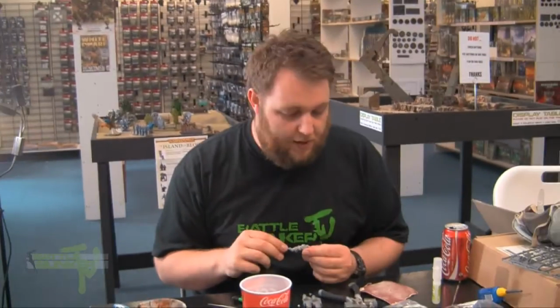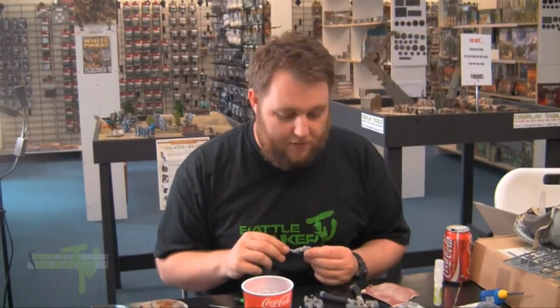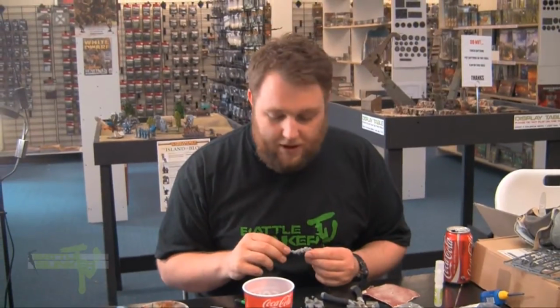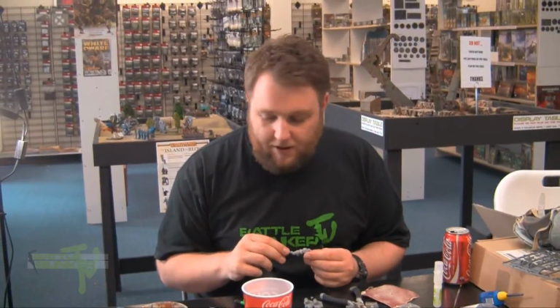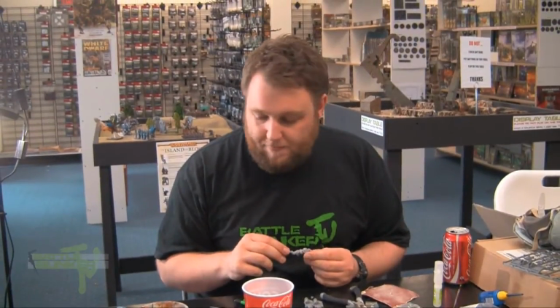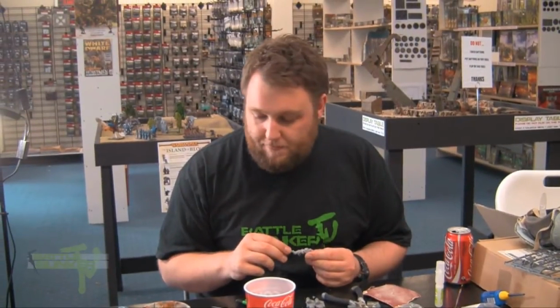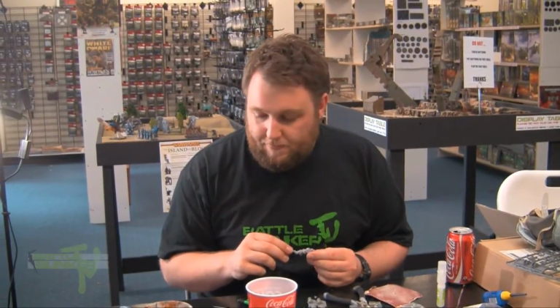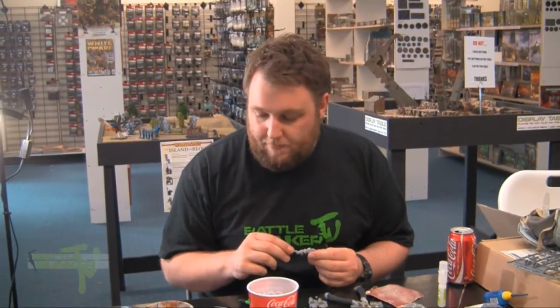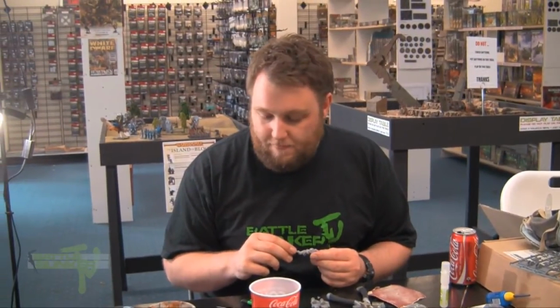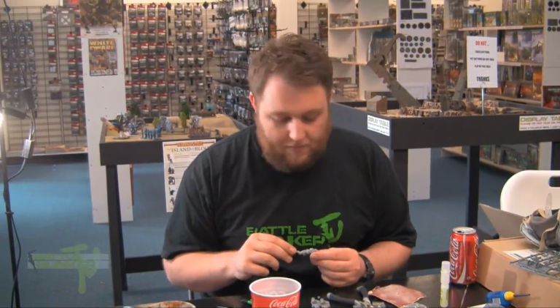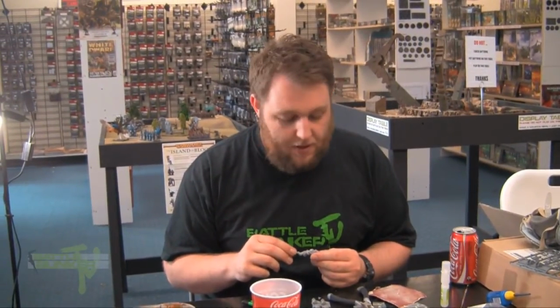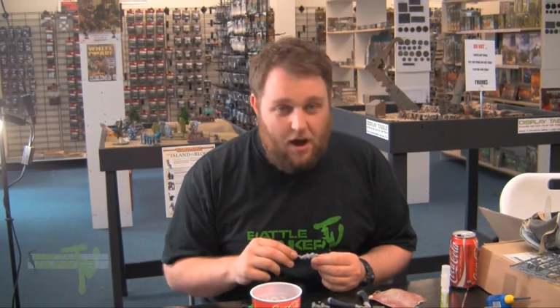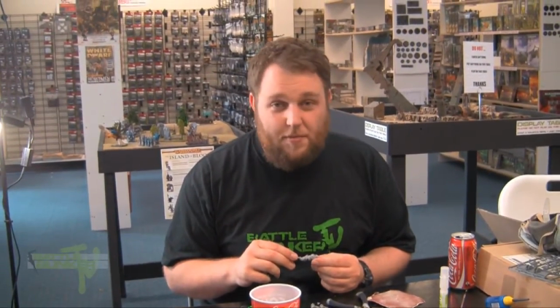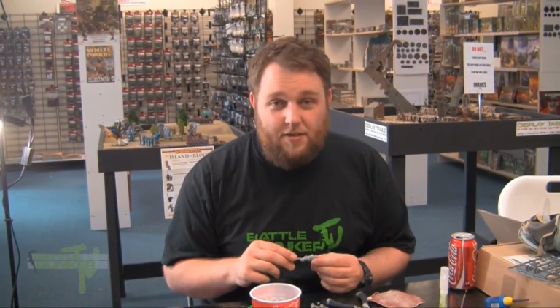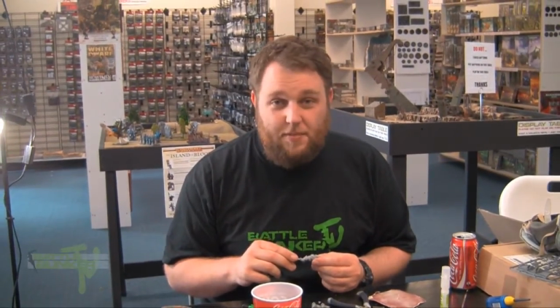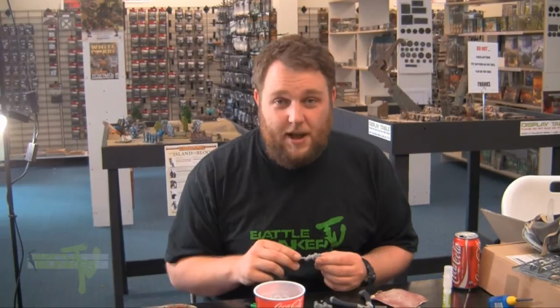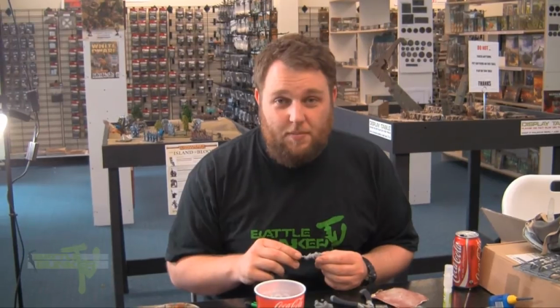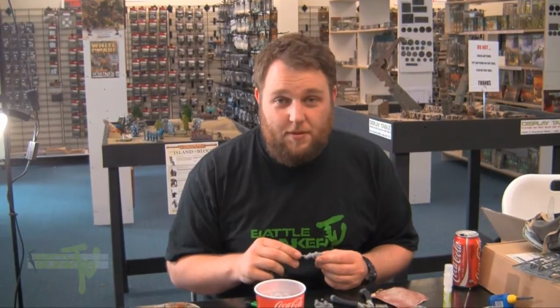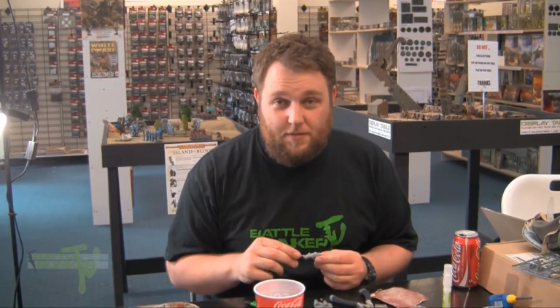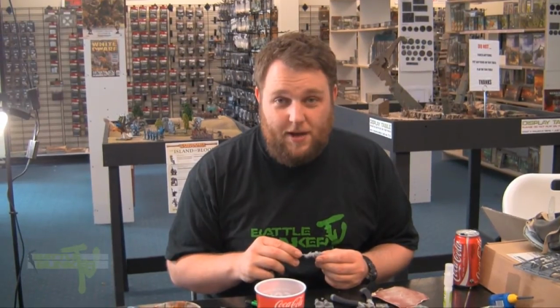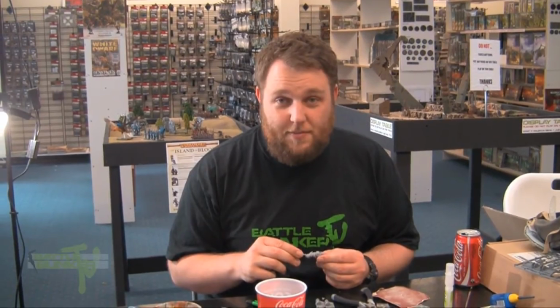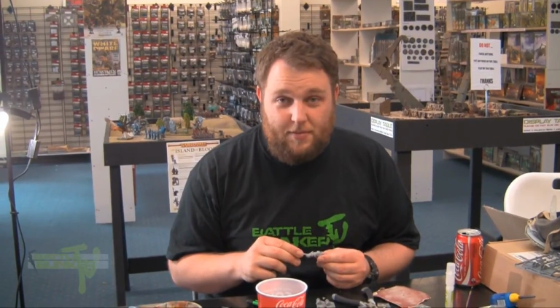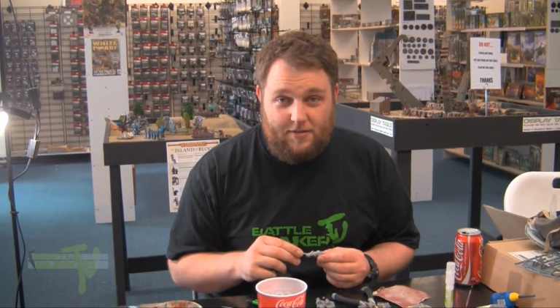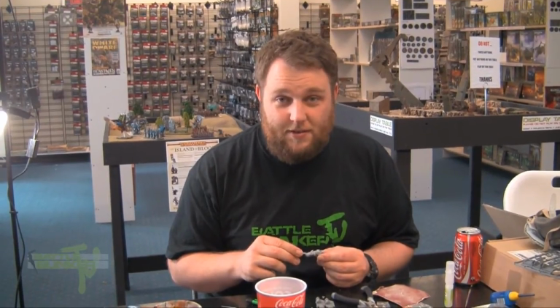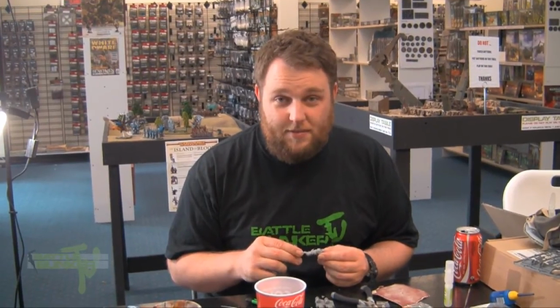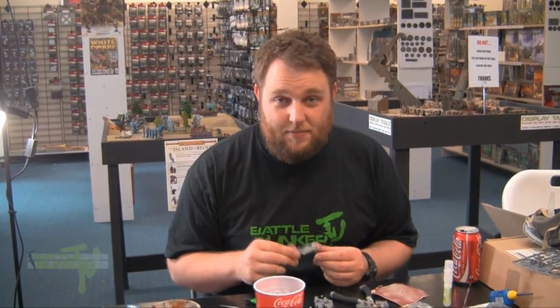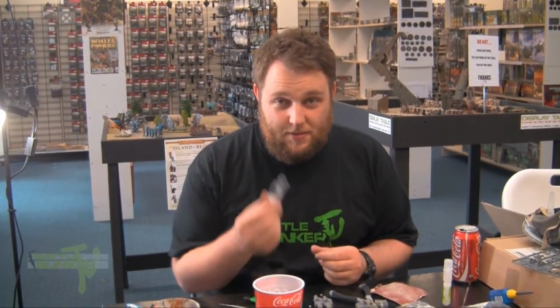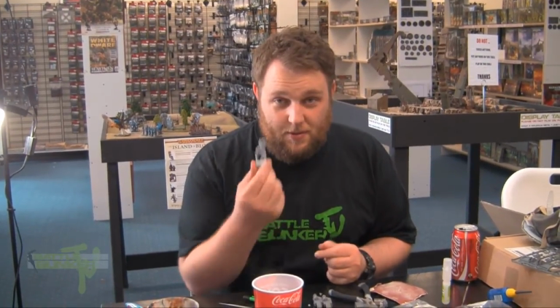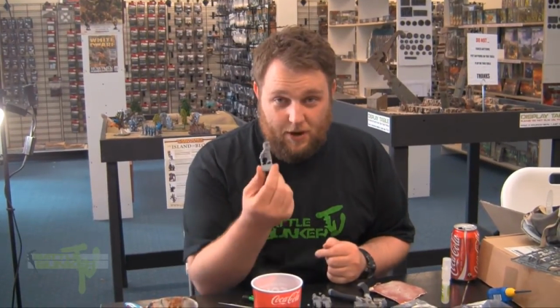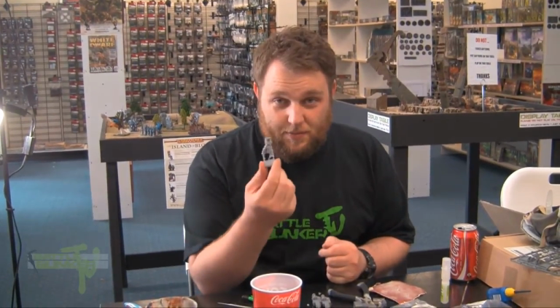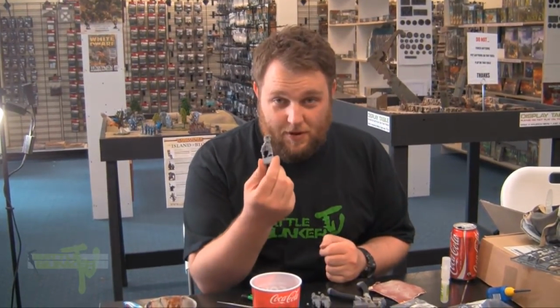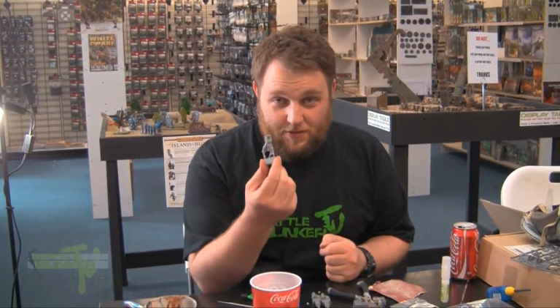I think that's about it. Hope this has been a help. That's Matt for BattleBunker TV — working with resin.